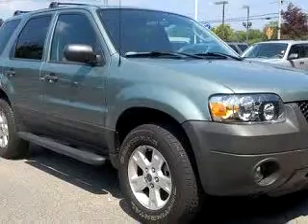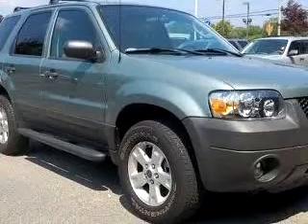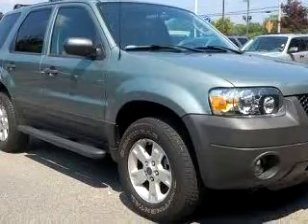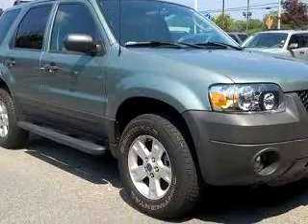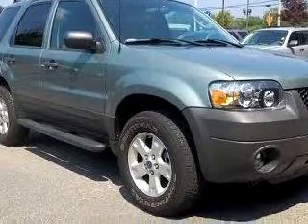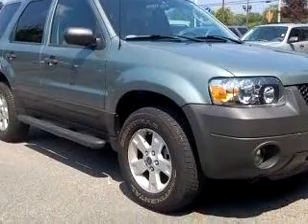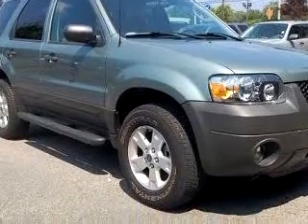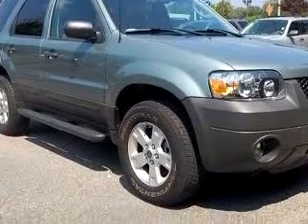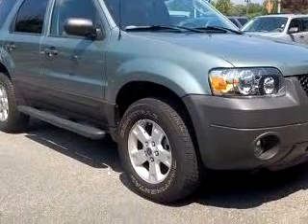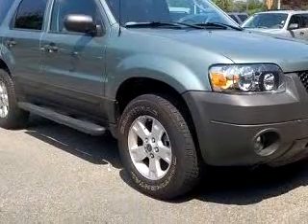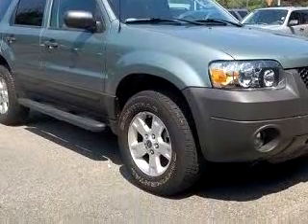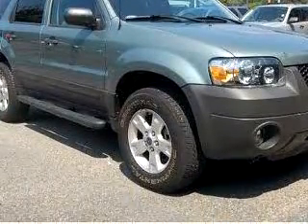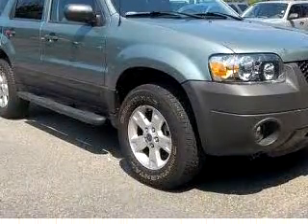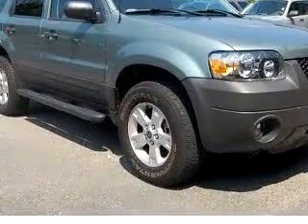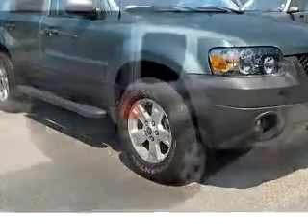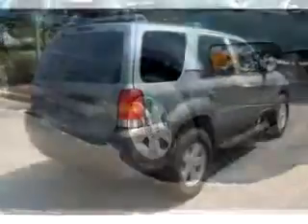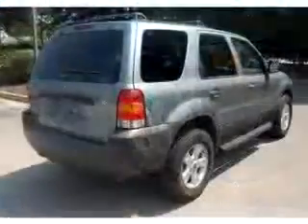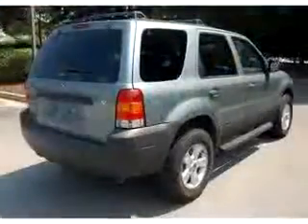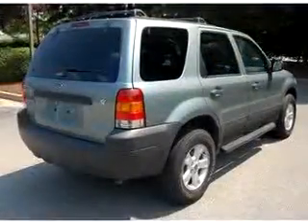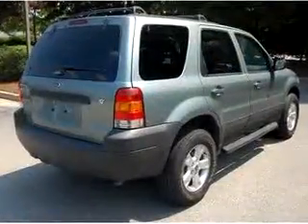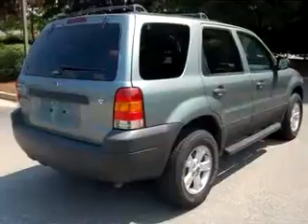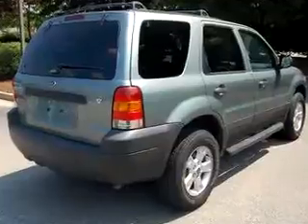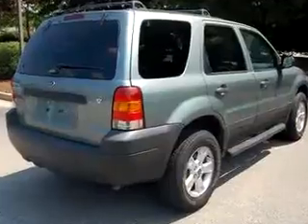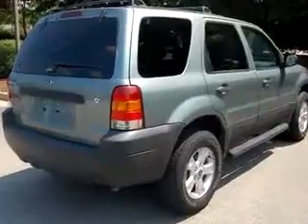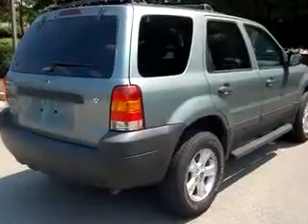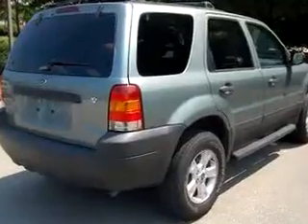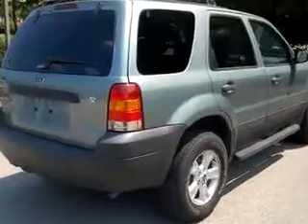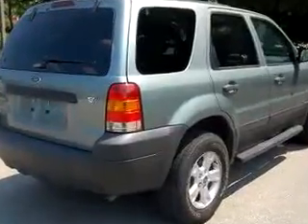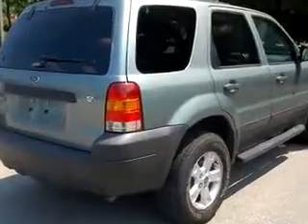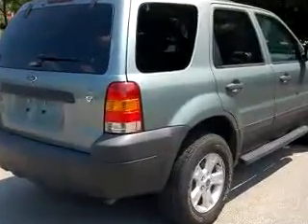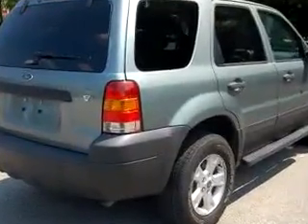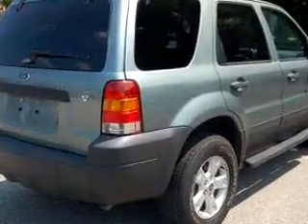Enjoy the drive and have peace of mind in this 06 Ford Escape XLT. See us at Janelle Ford Incorporated today.